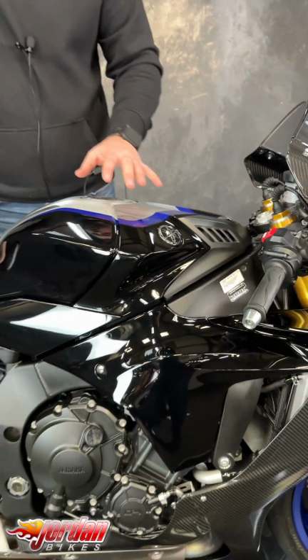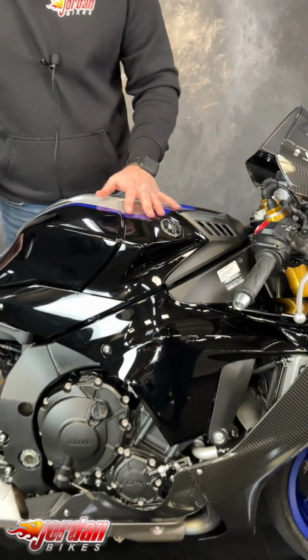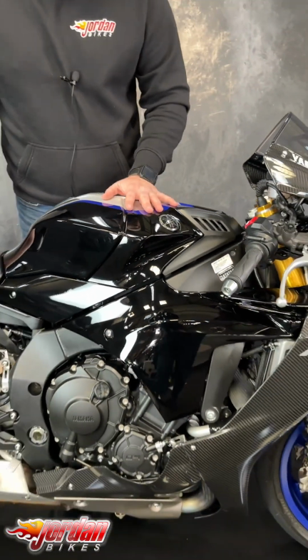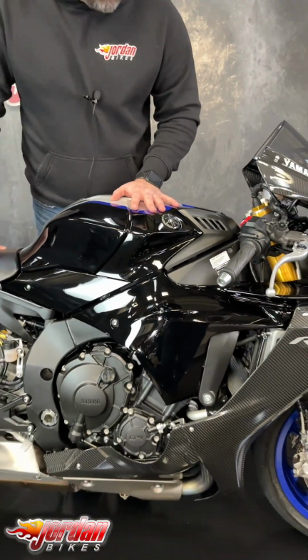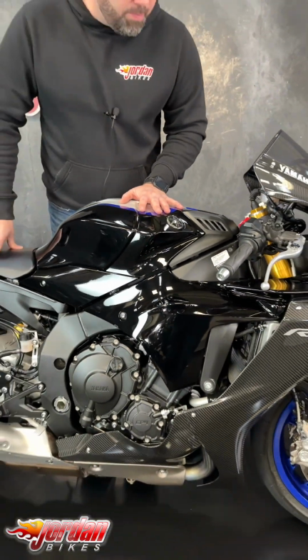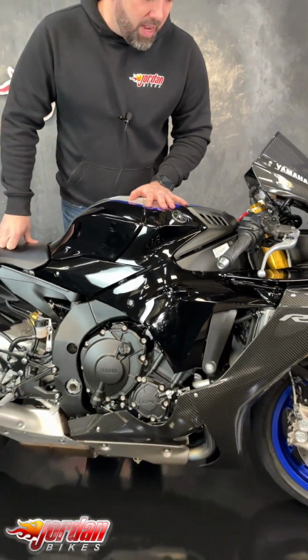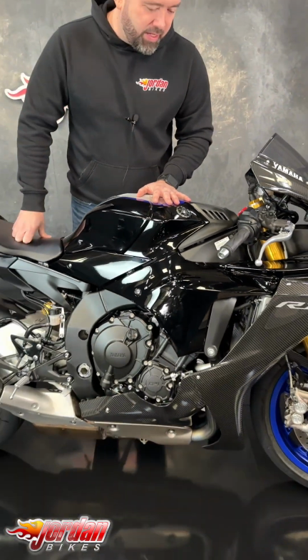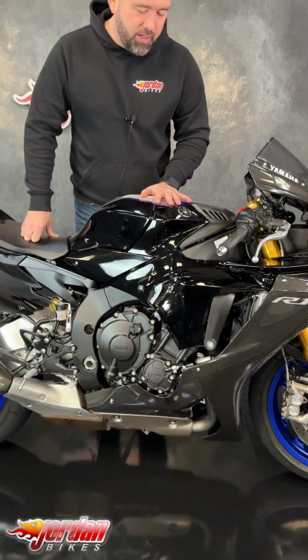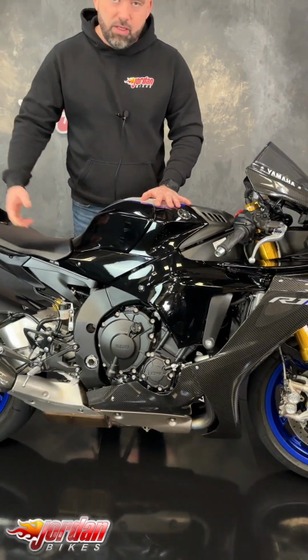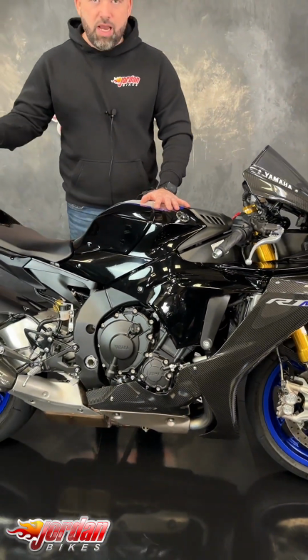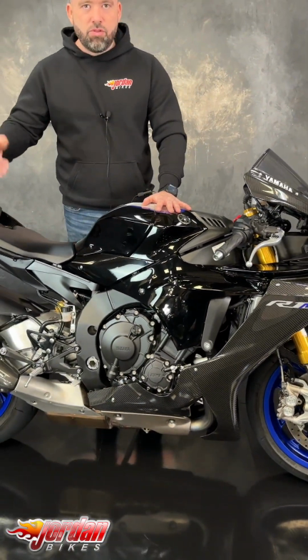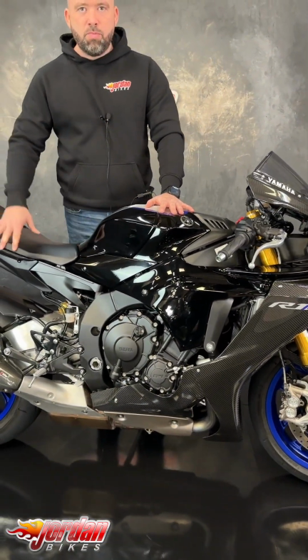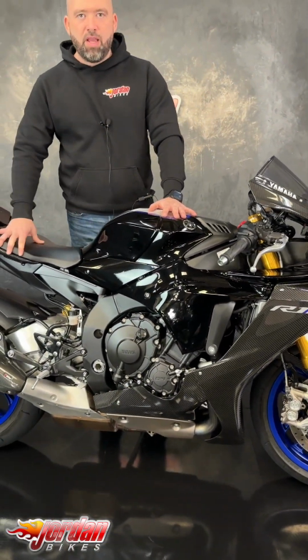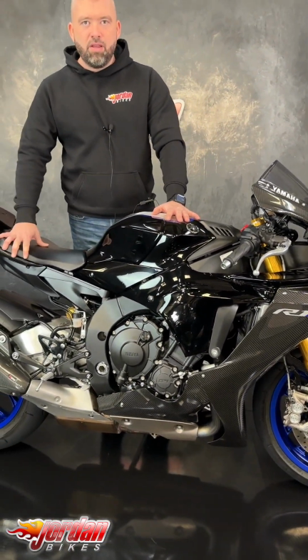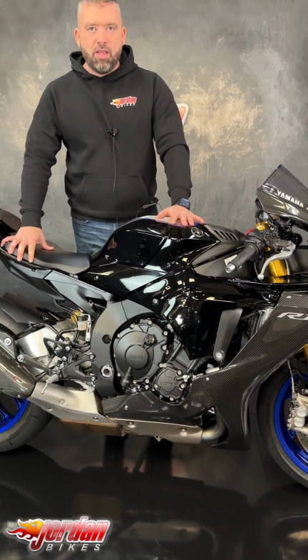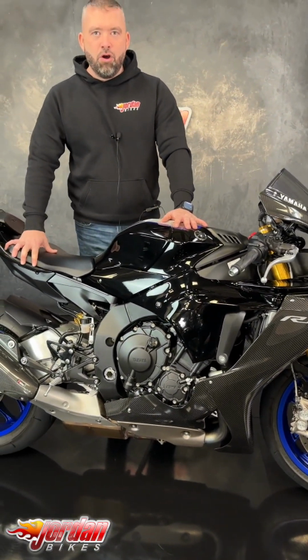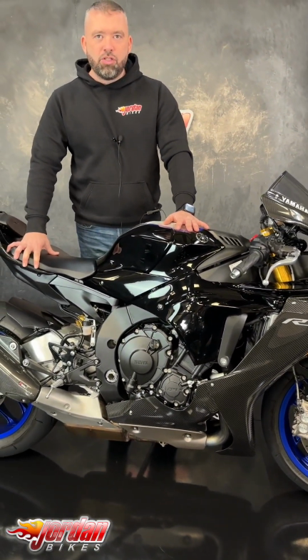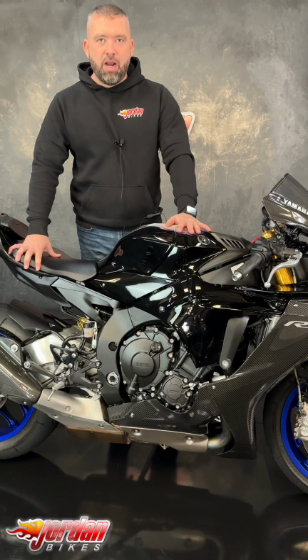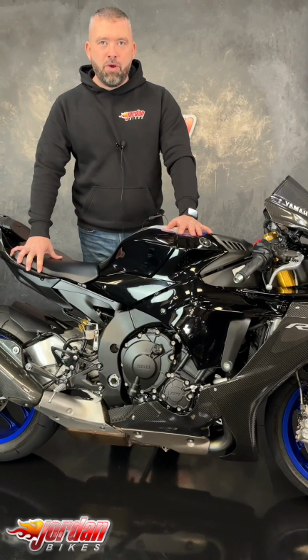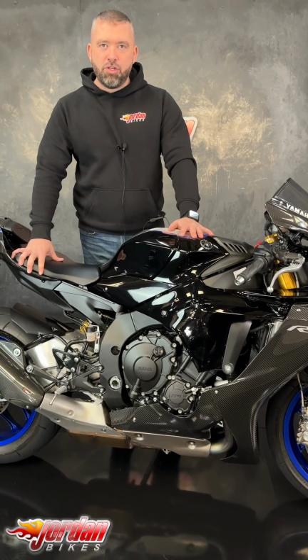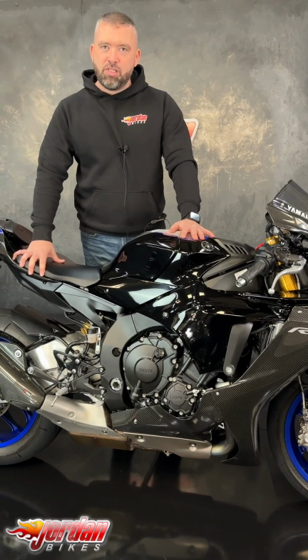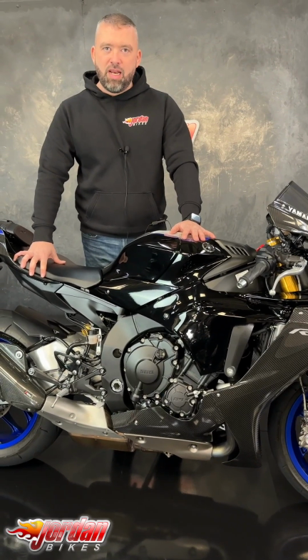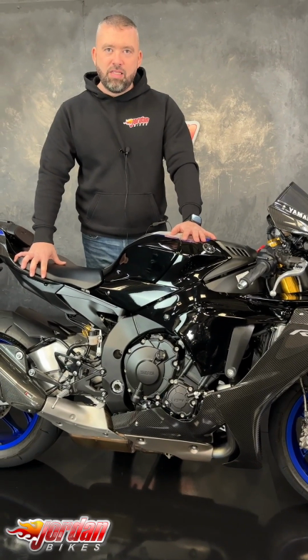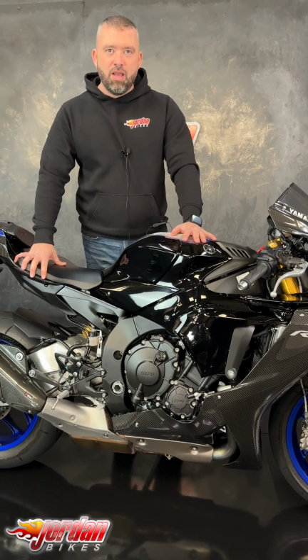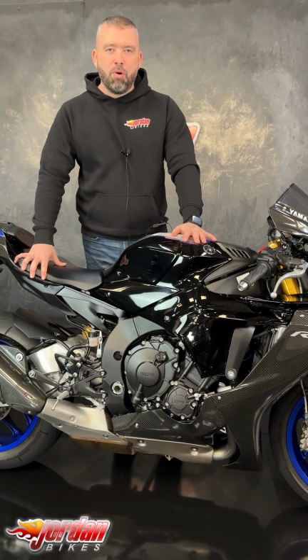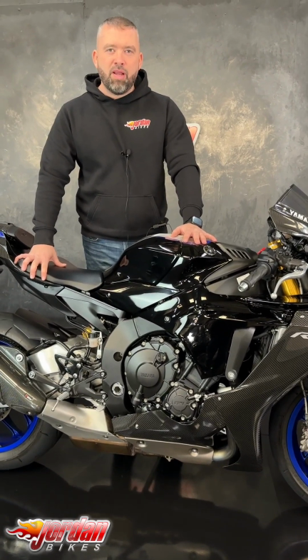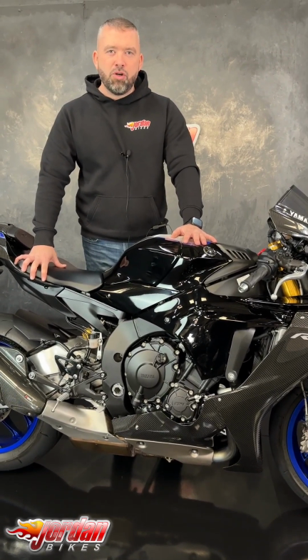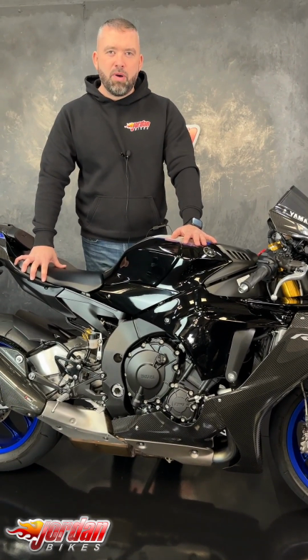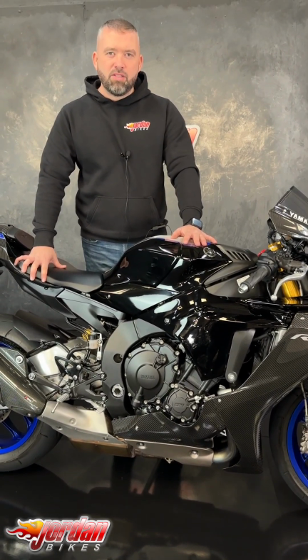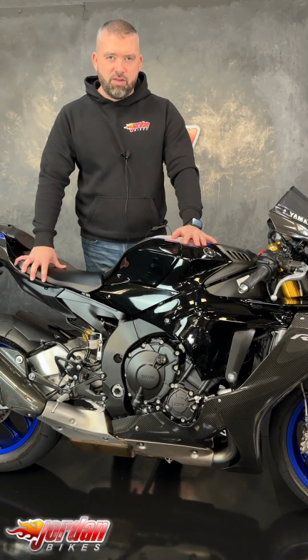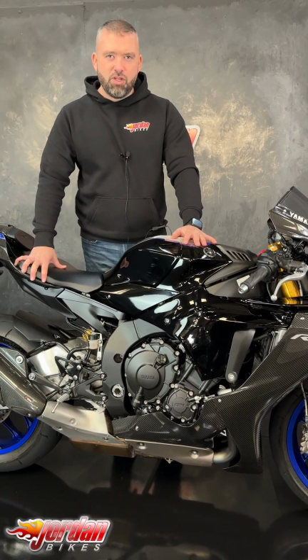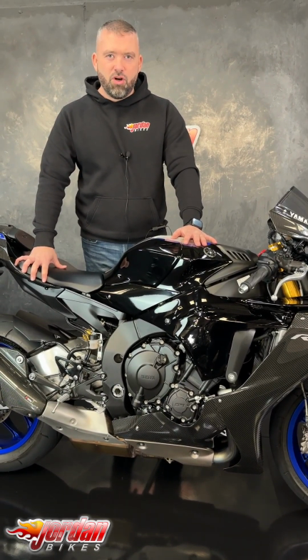Absolute stunning bike. Sounds just mega. In order to get it purchased, it's dead easy — pop down to Jordan Bikes, give us a call.